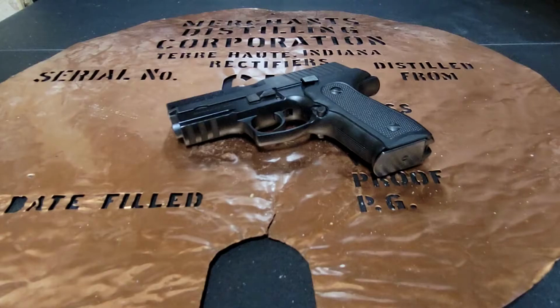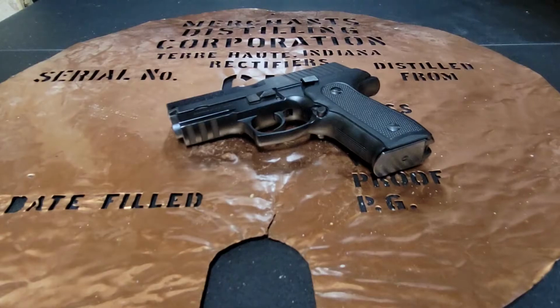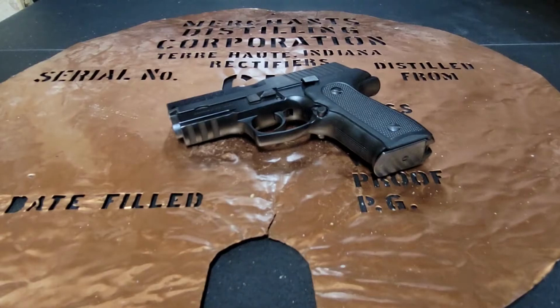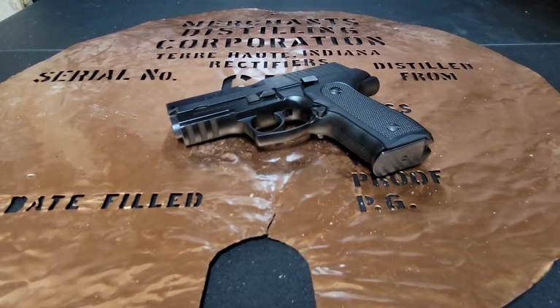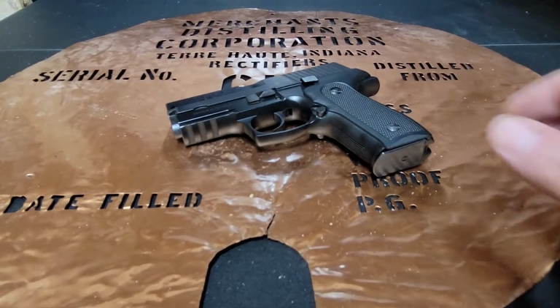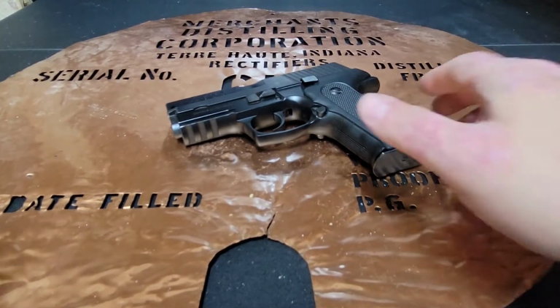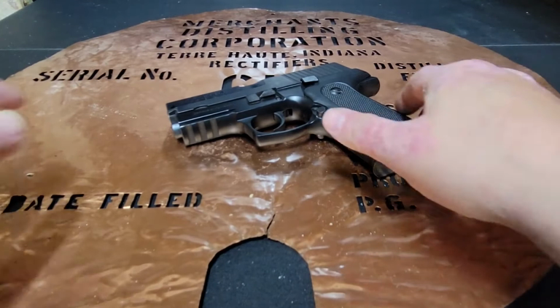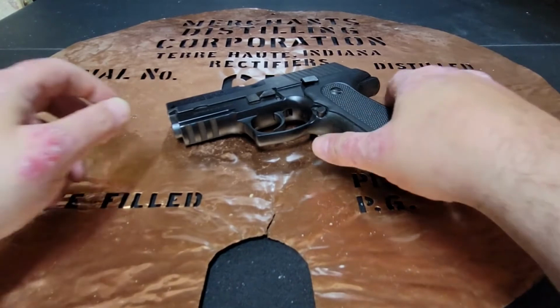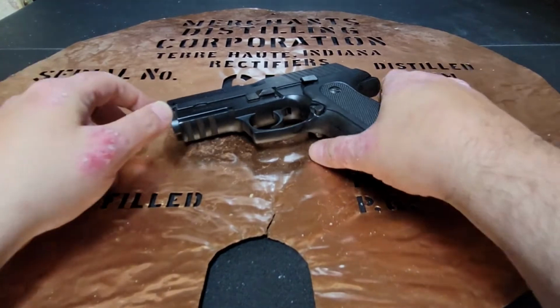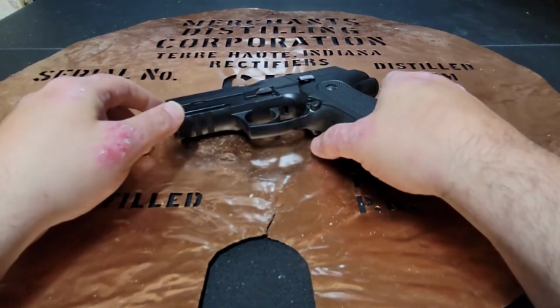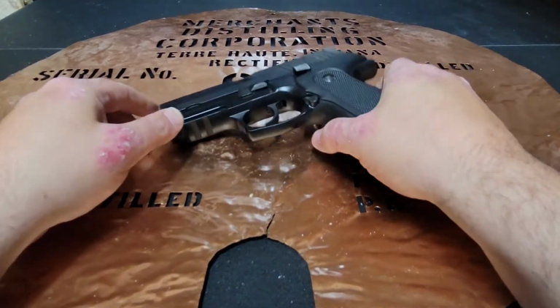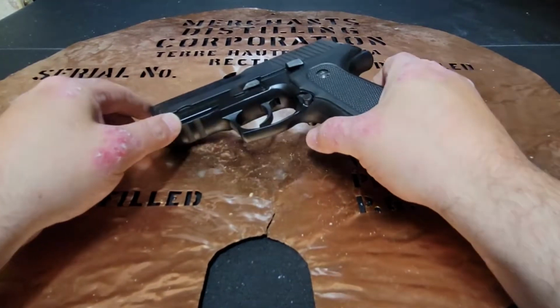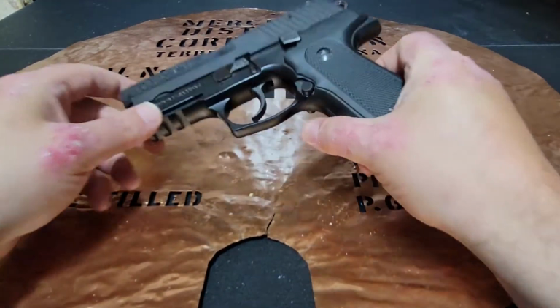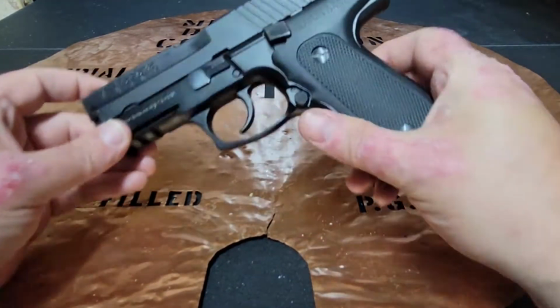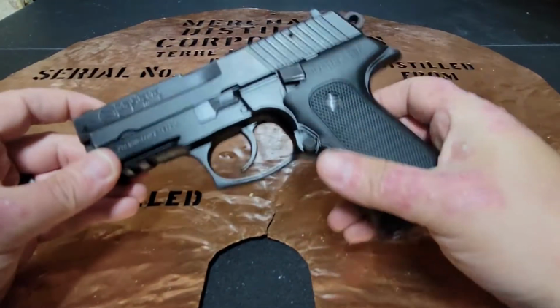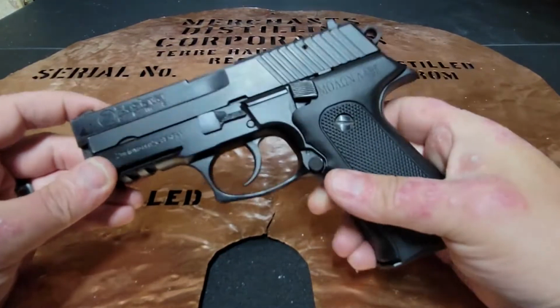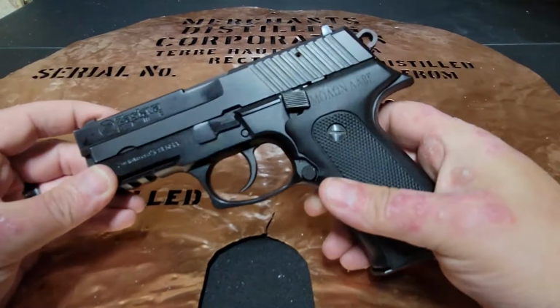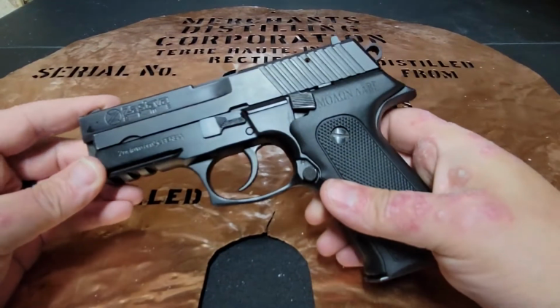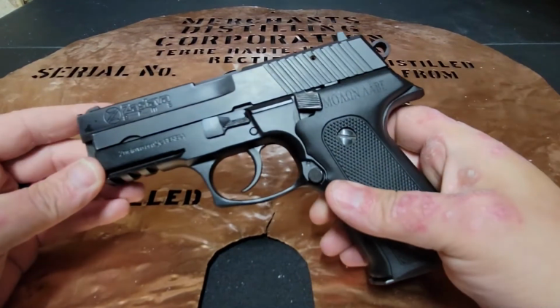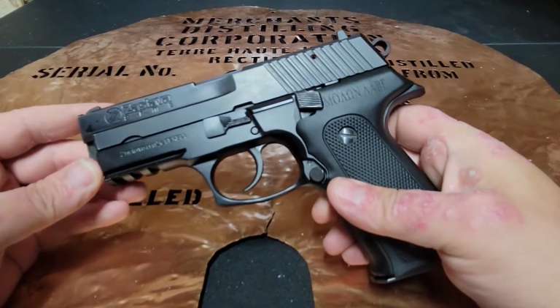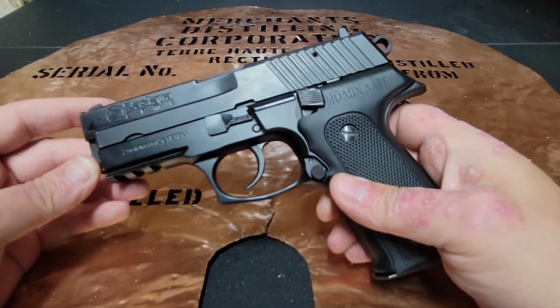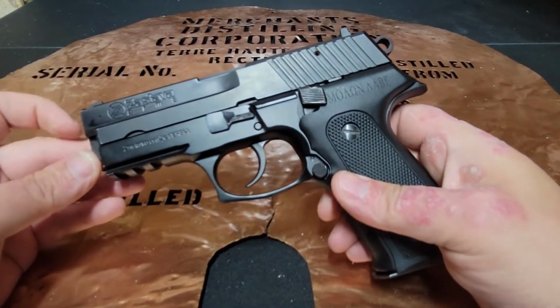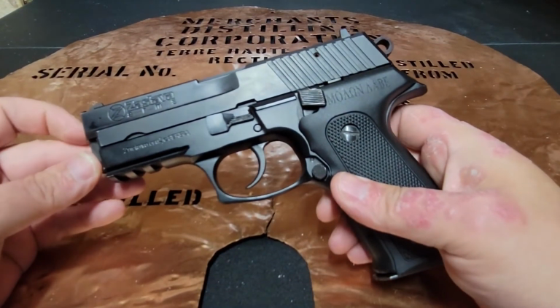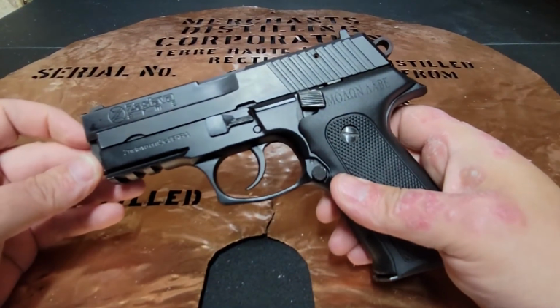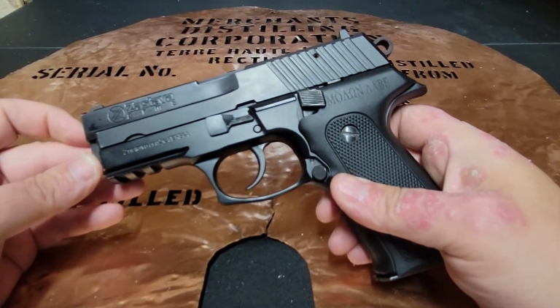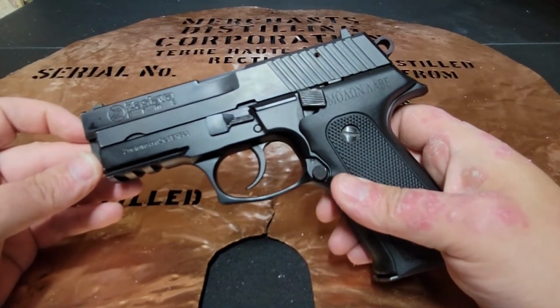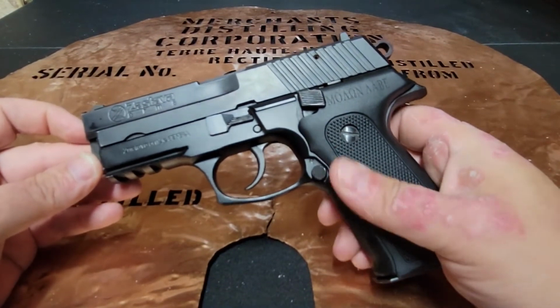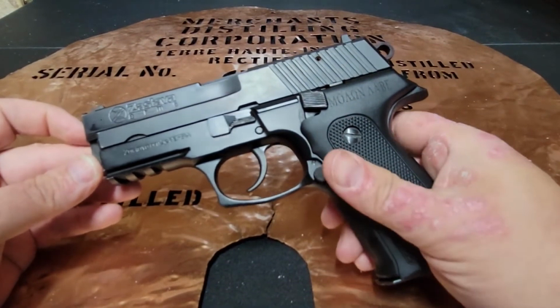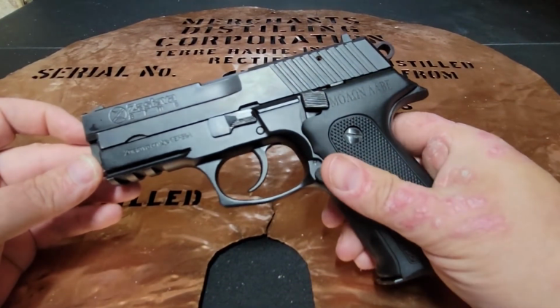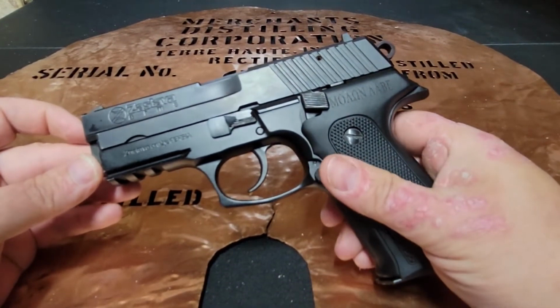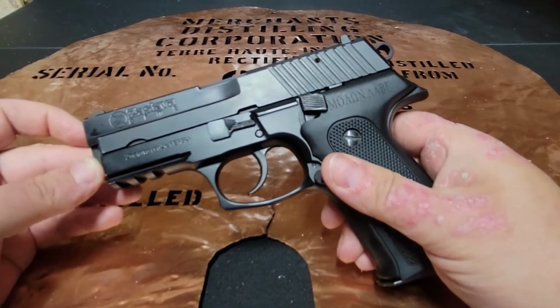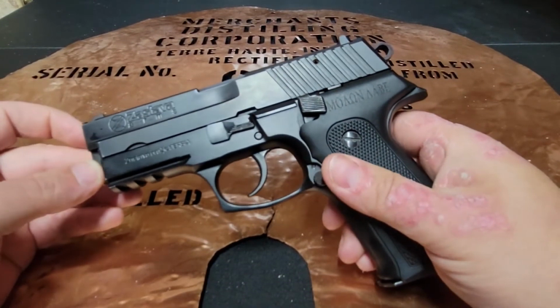Hello YouTube, this is The Bucket coming at you today with a range report on the Zastava EZ9.